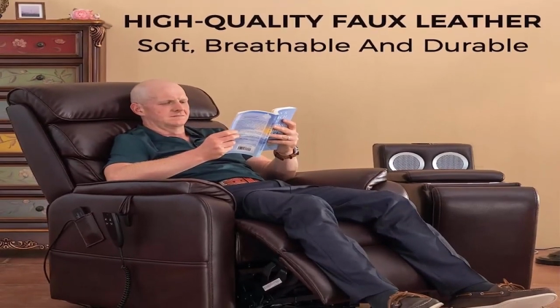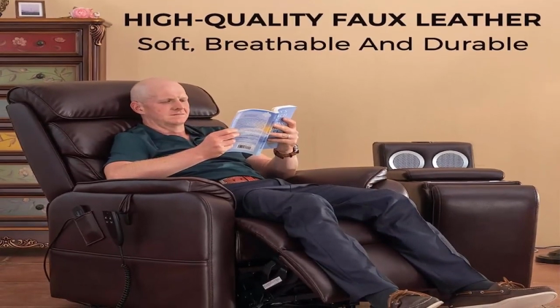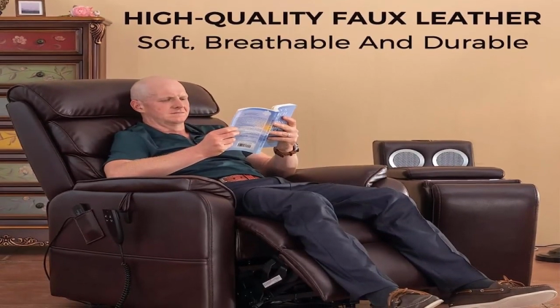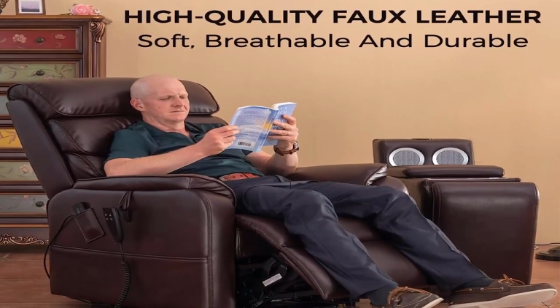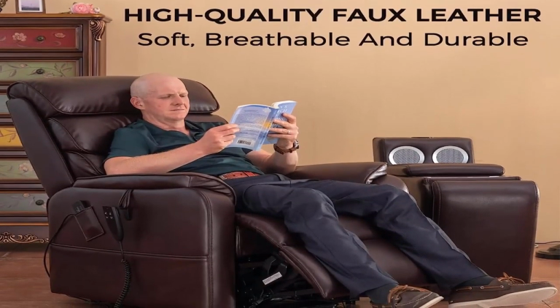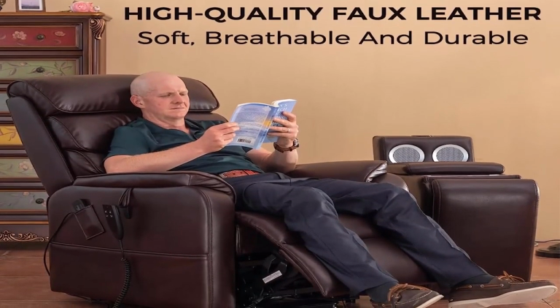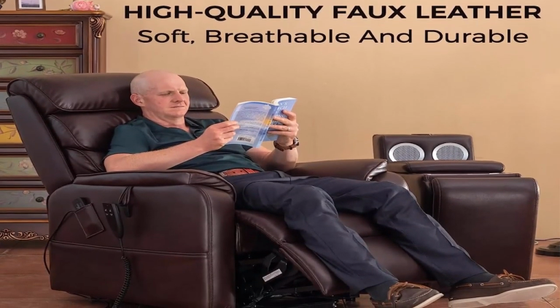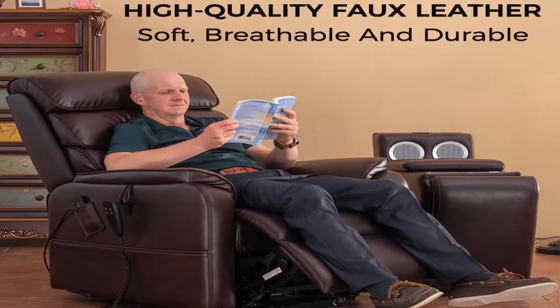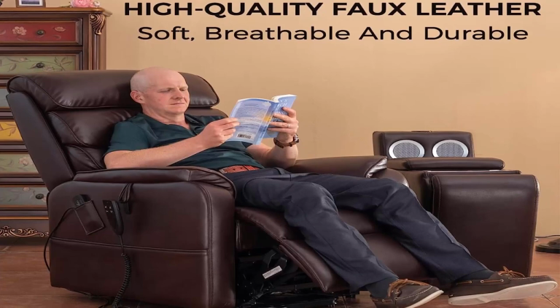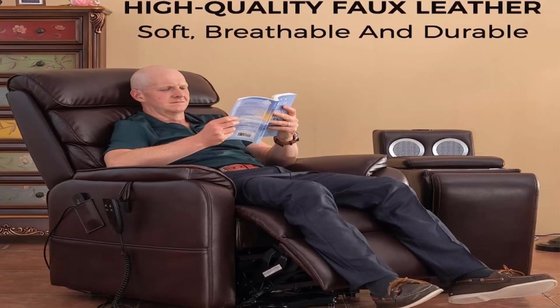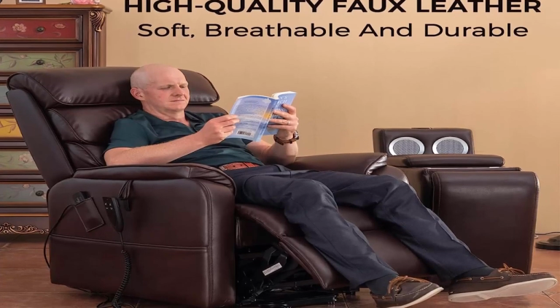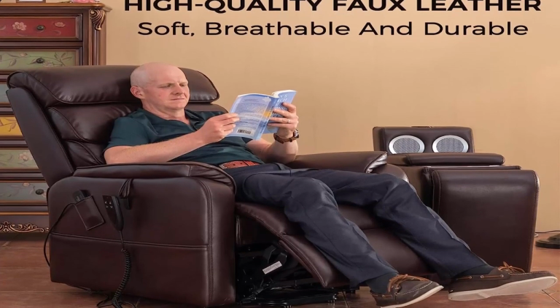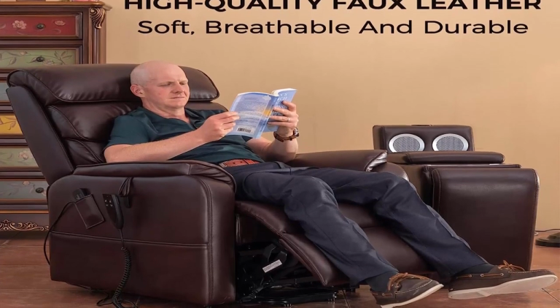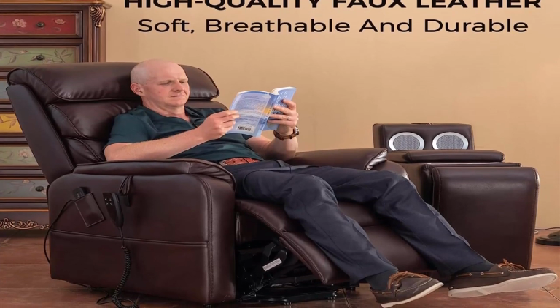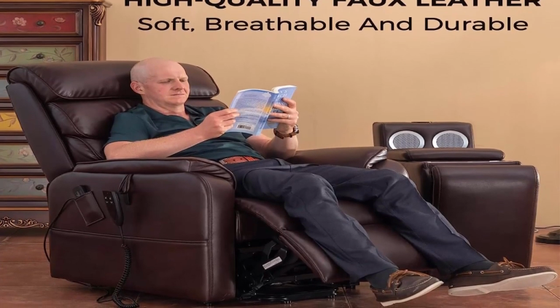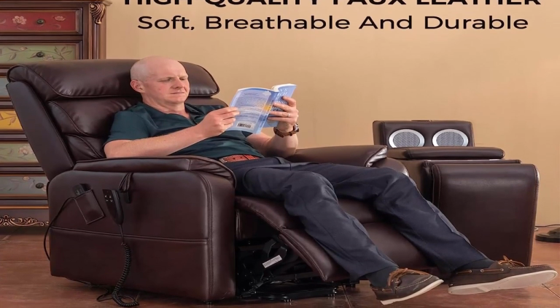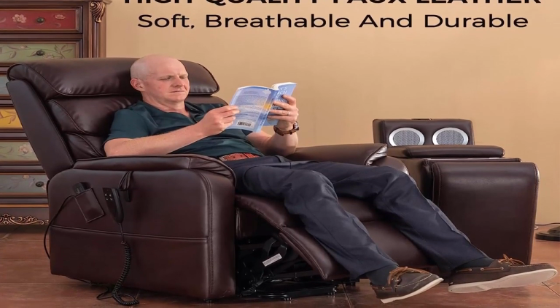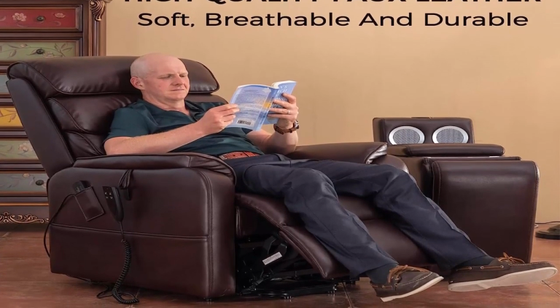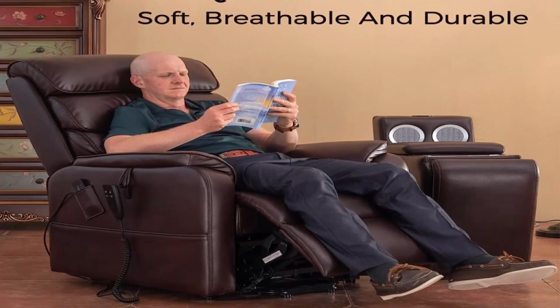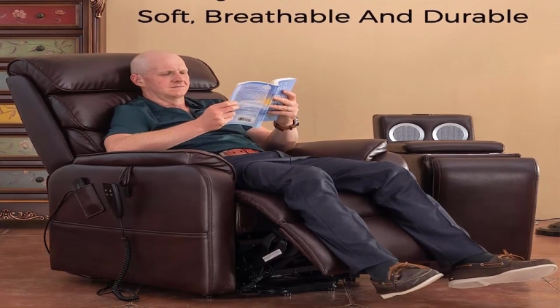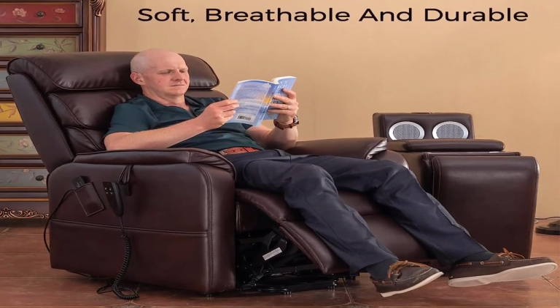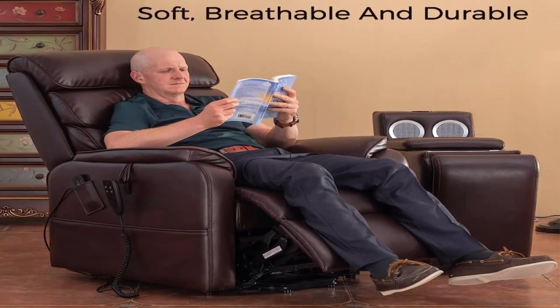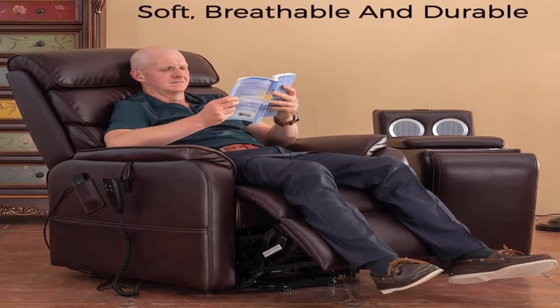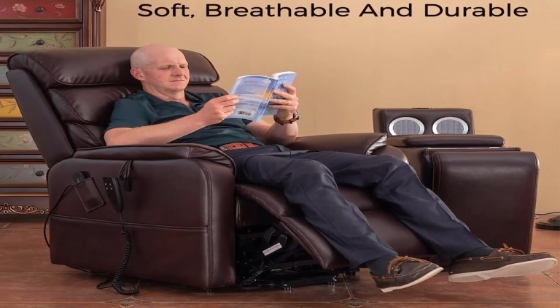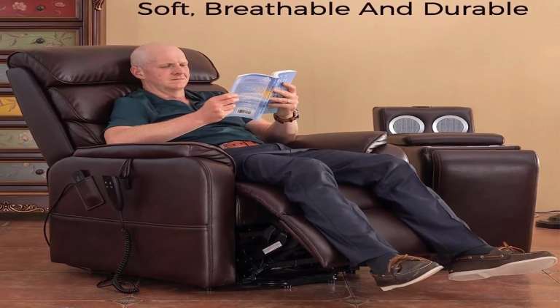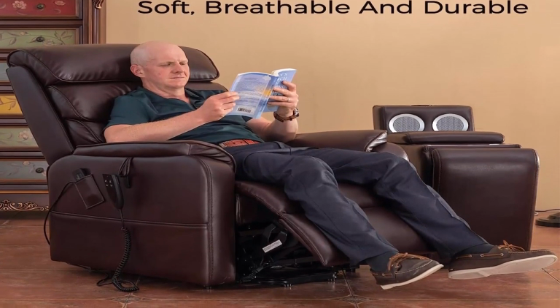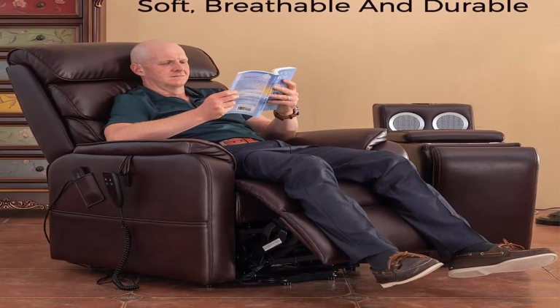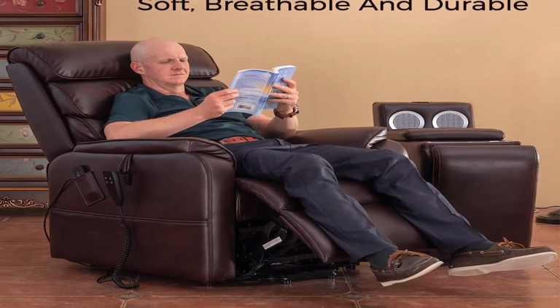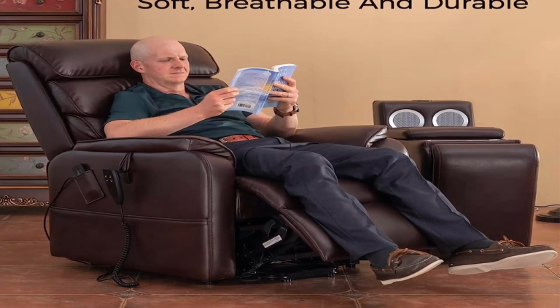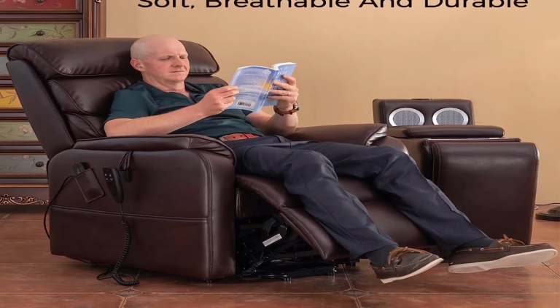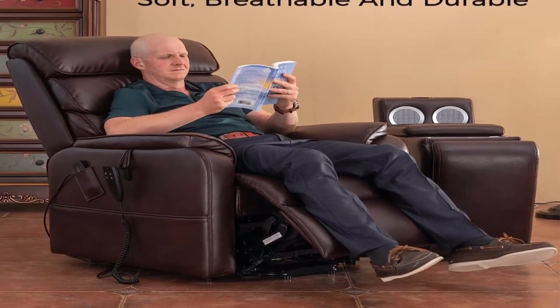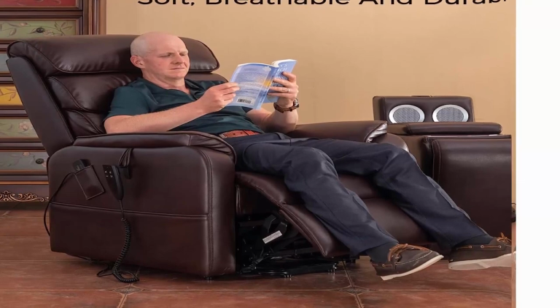About this item: perfect set in the living room. It includes one recliner and one recliner buddy side table. It's perfect for your living rooms.